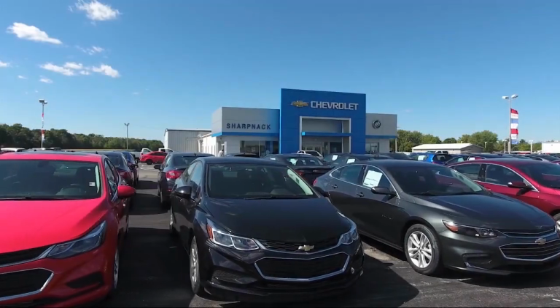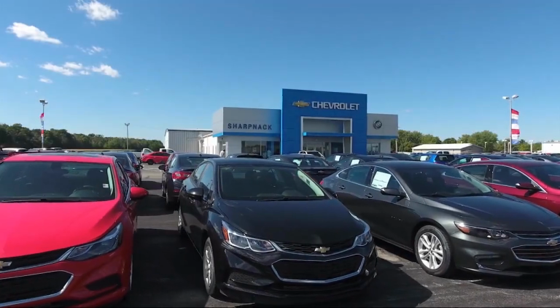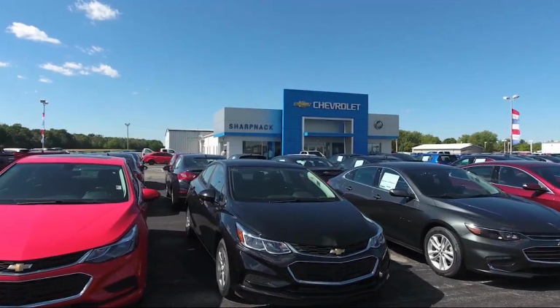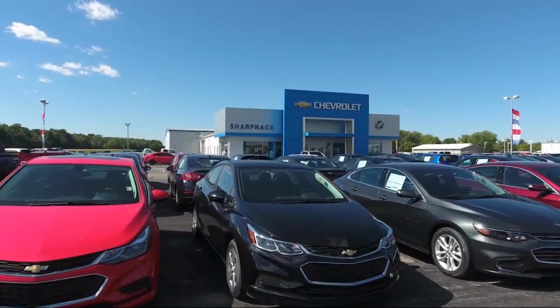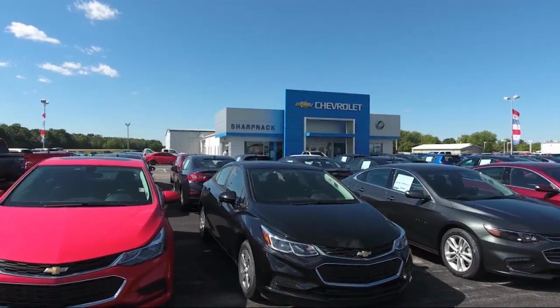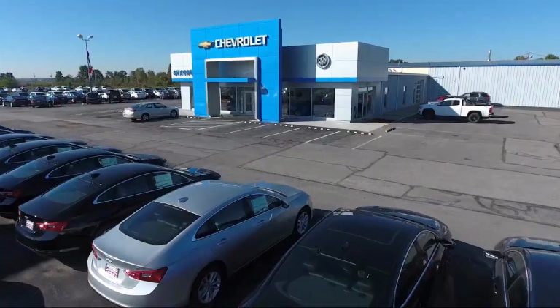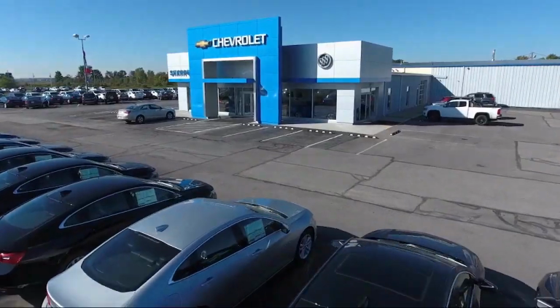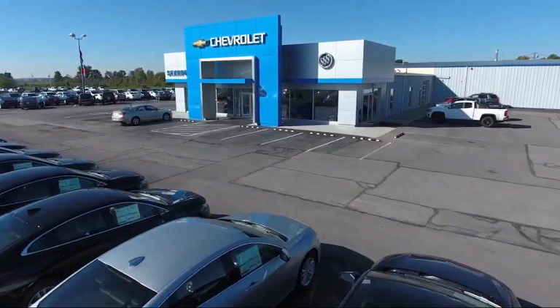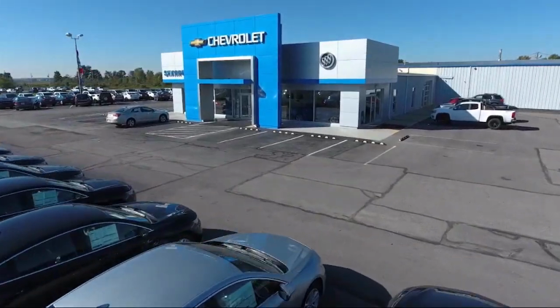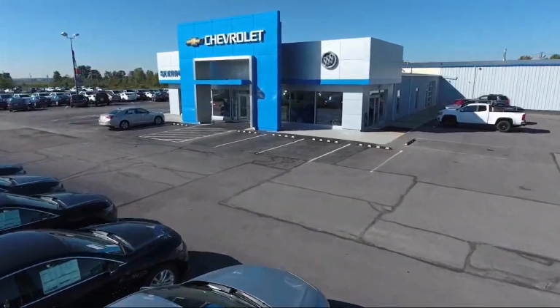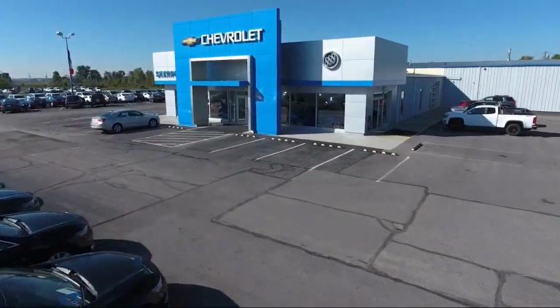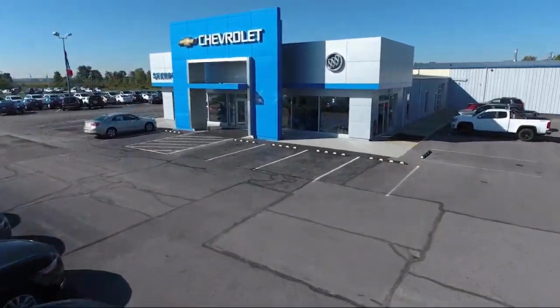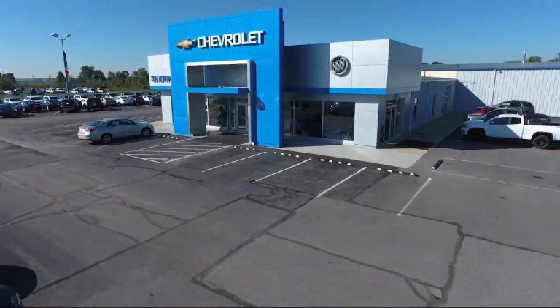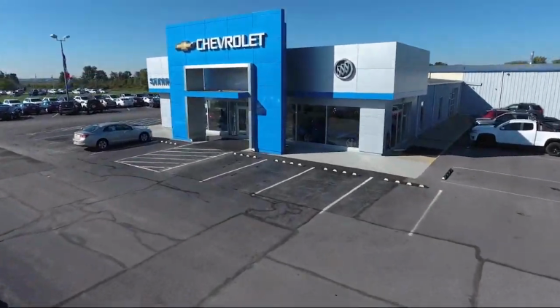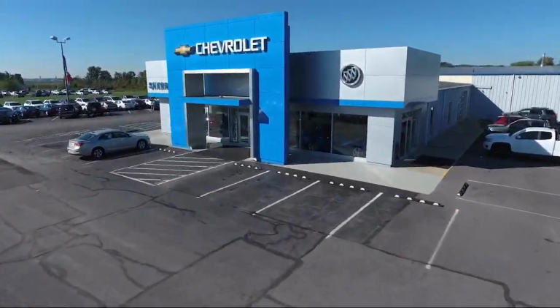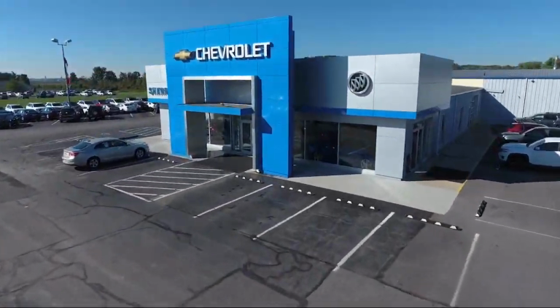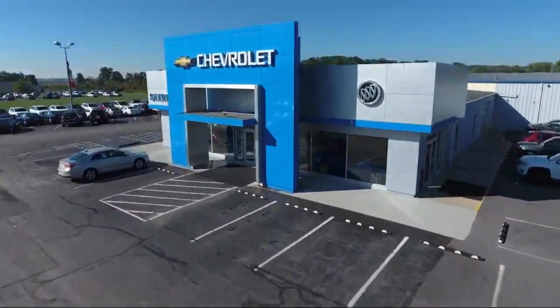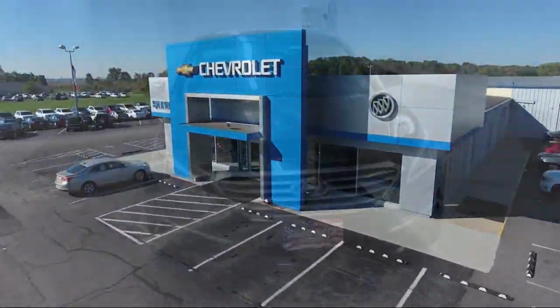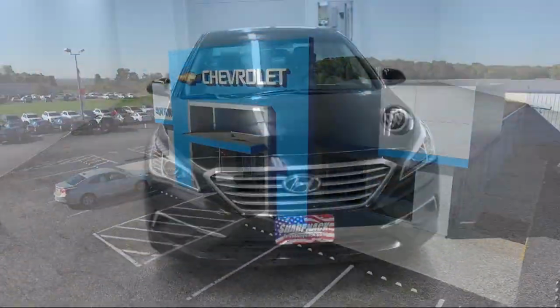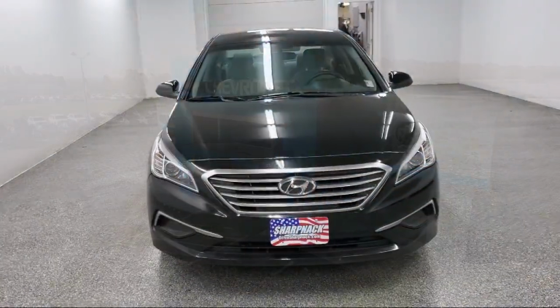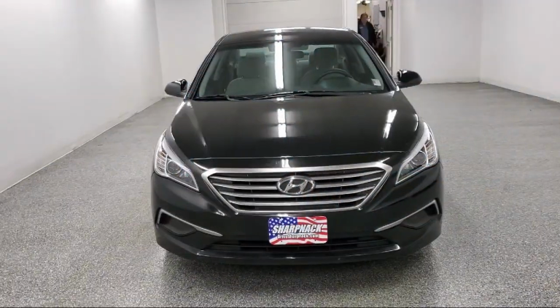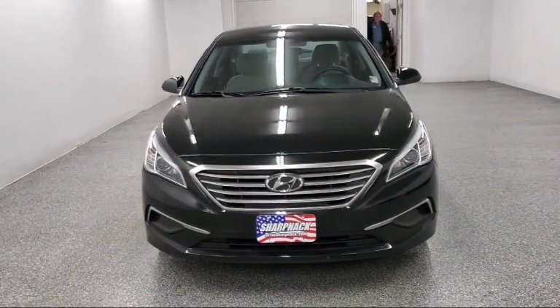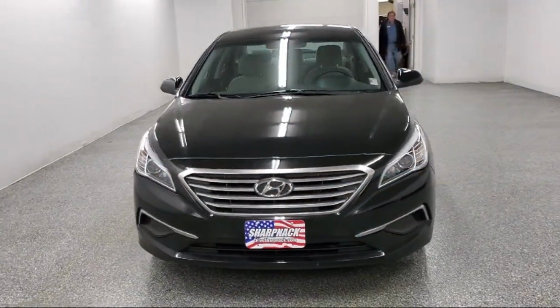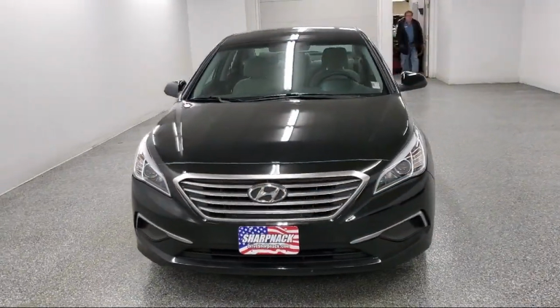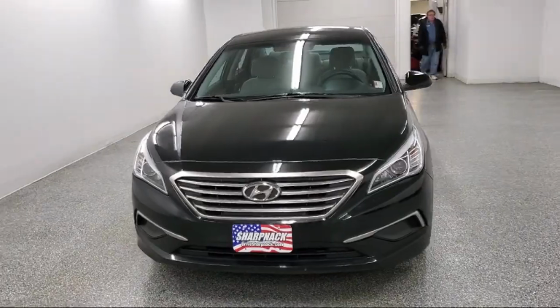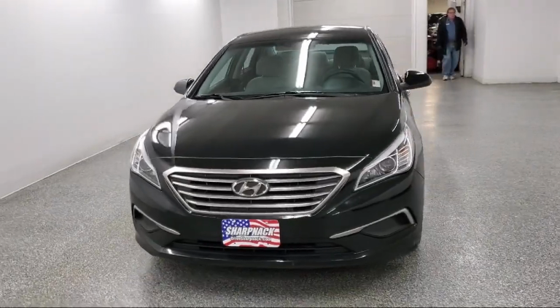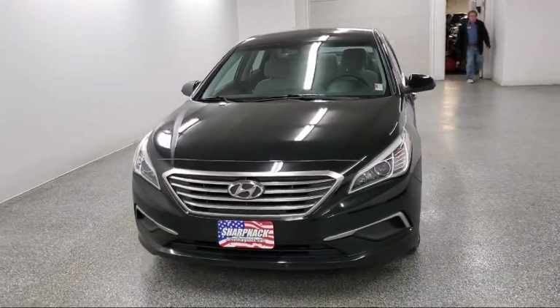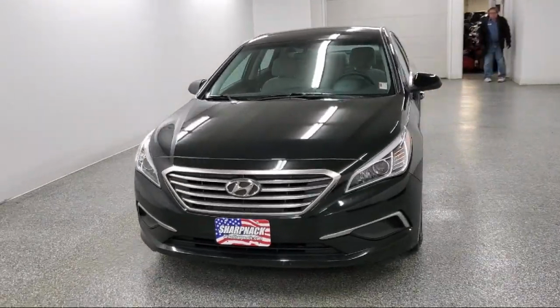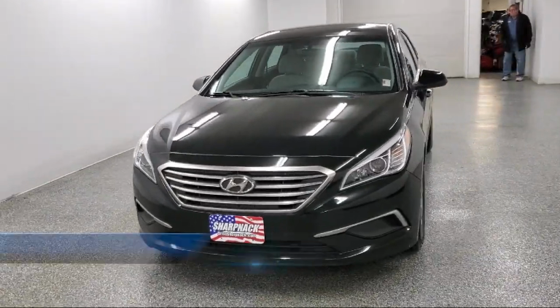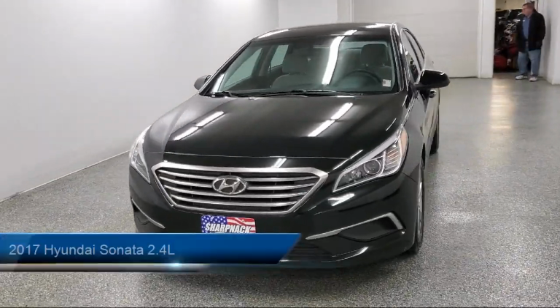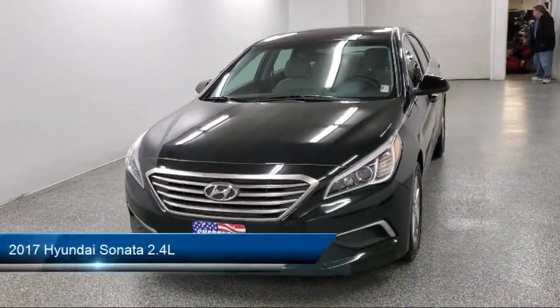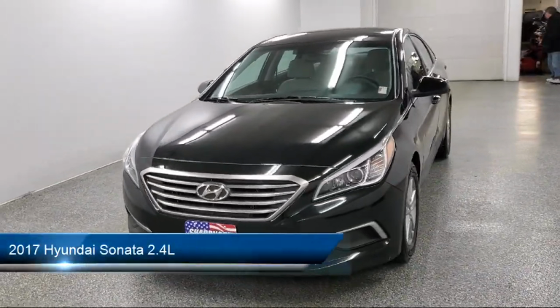Welcome to Sharpknax Chevrolet Buick Cadillac, and here's a look at another one of our great vehicles from our inventory.